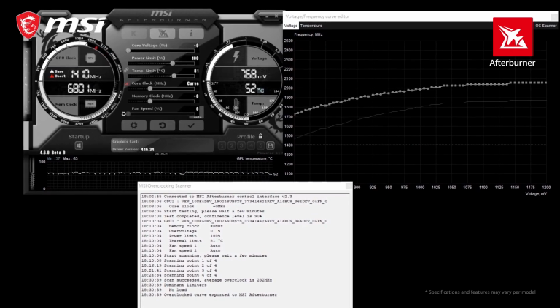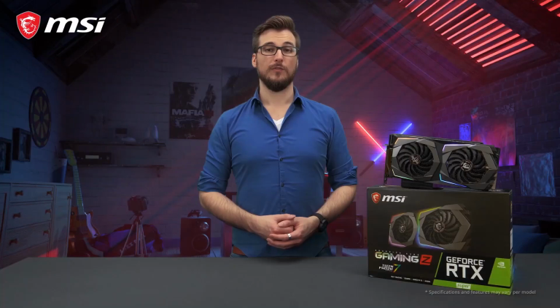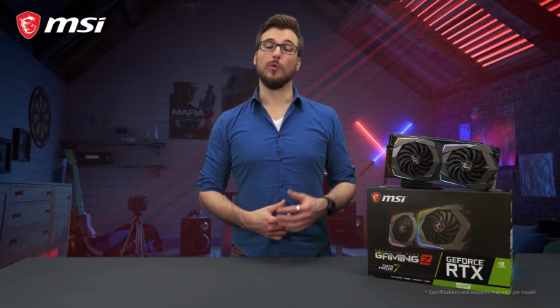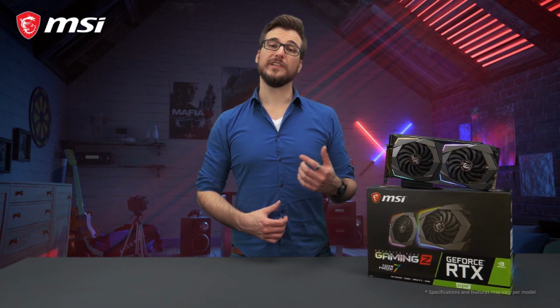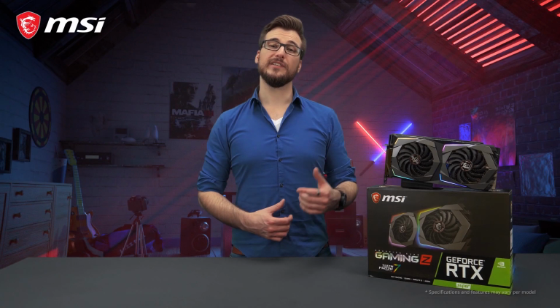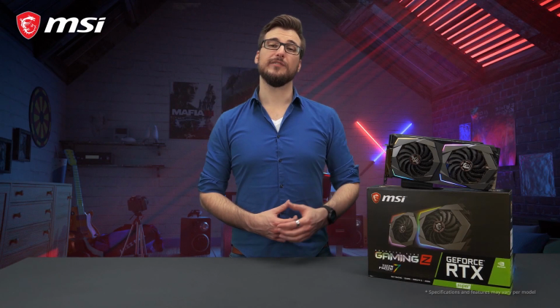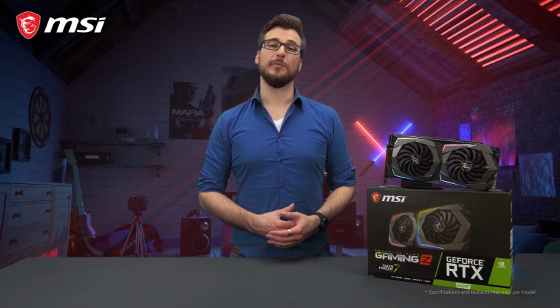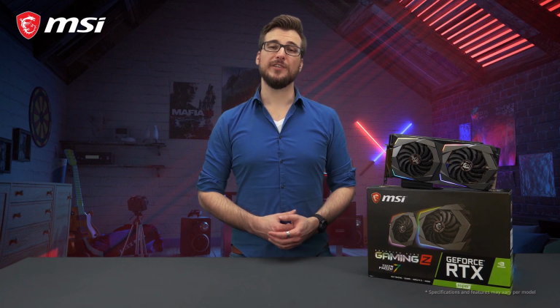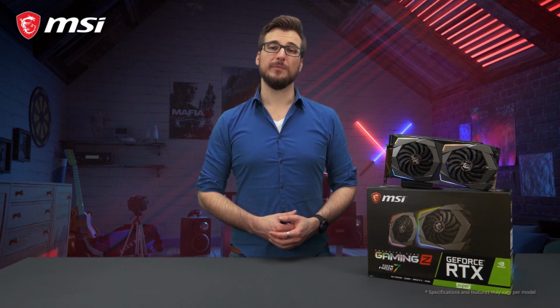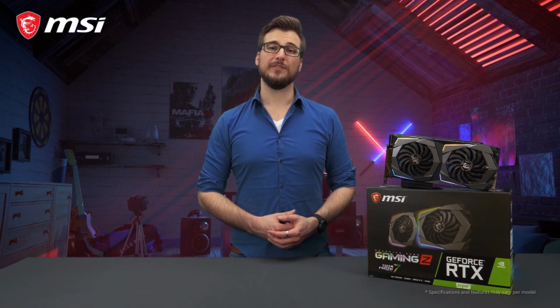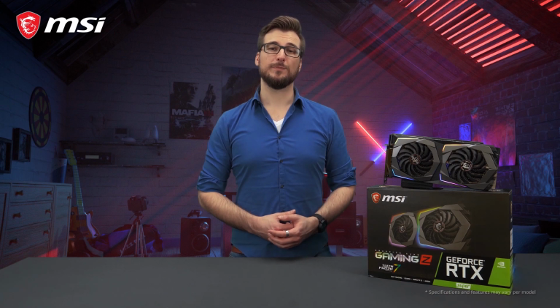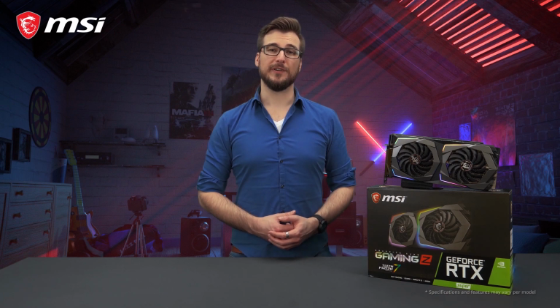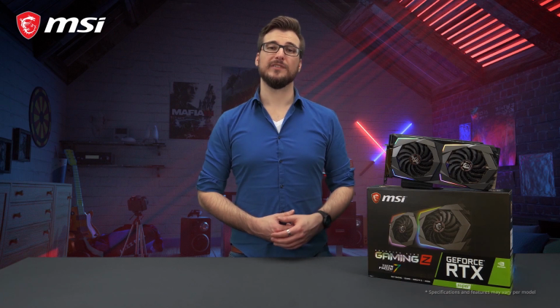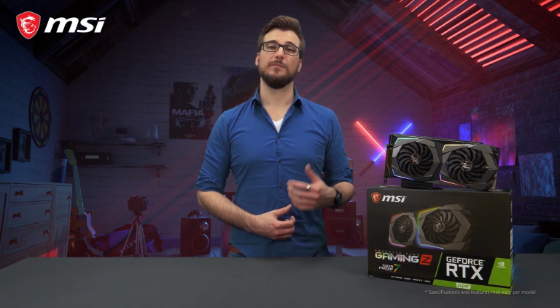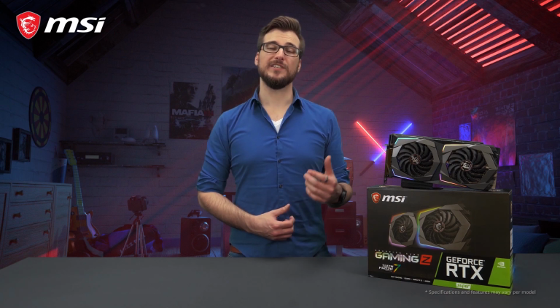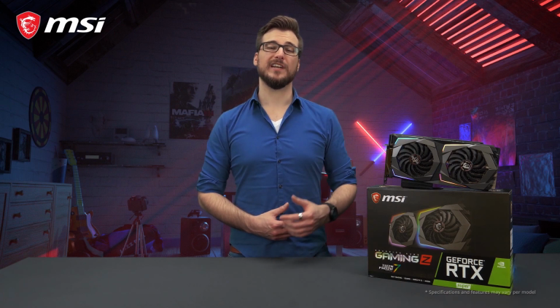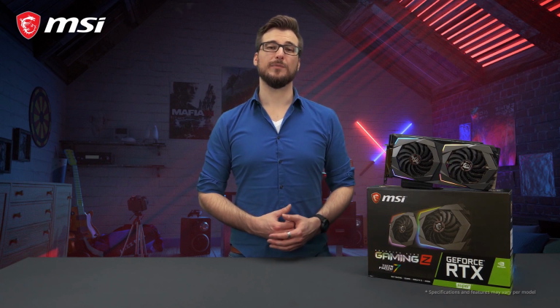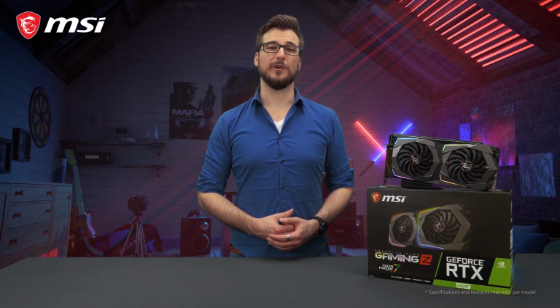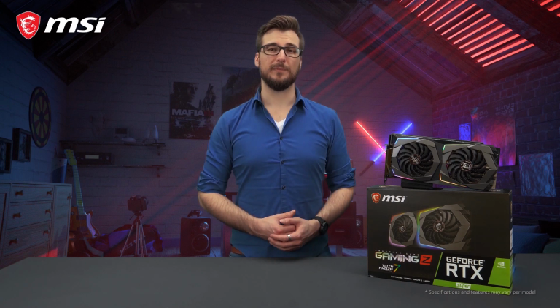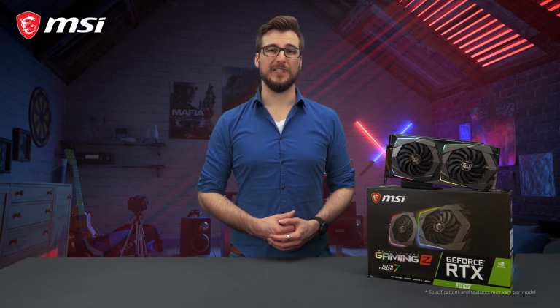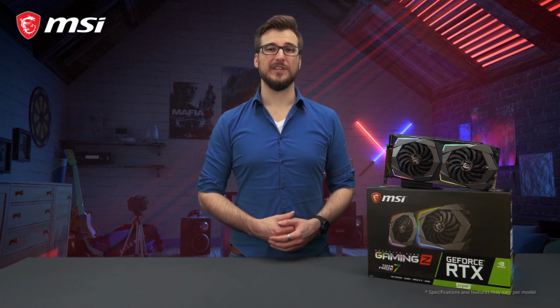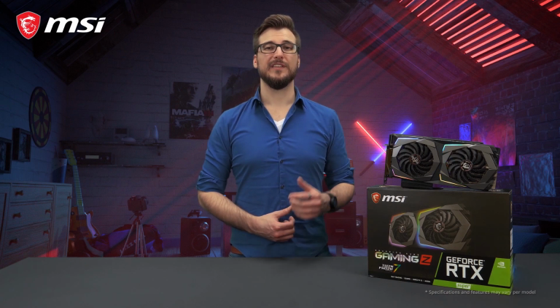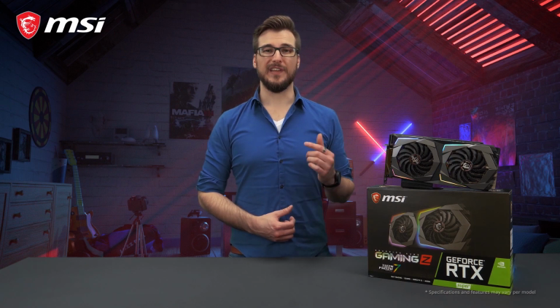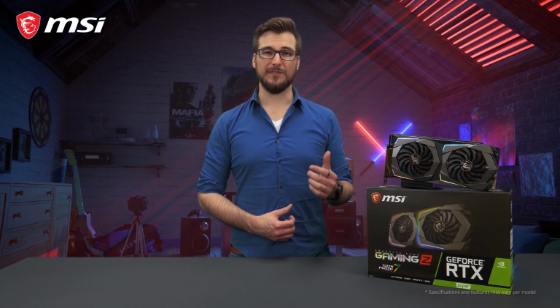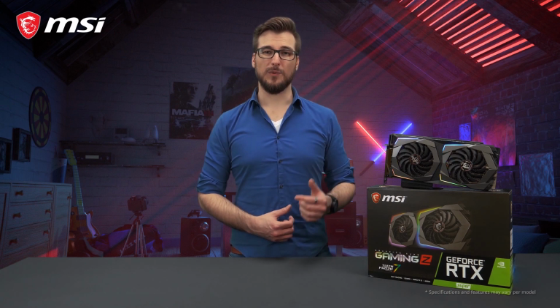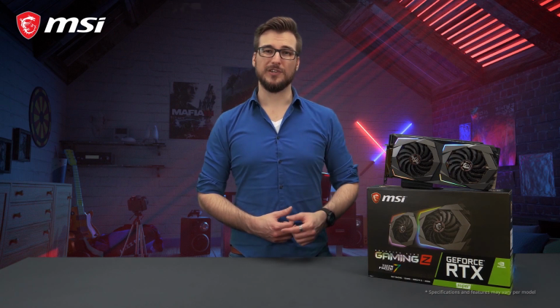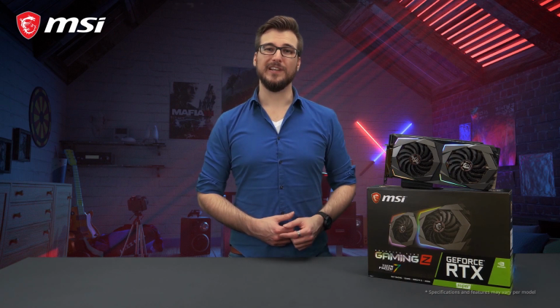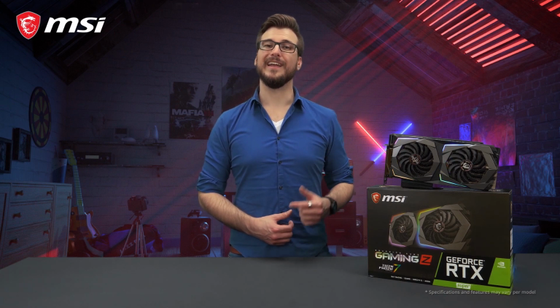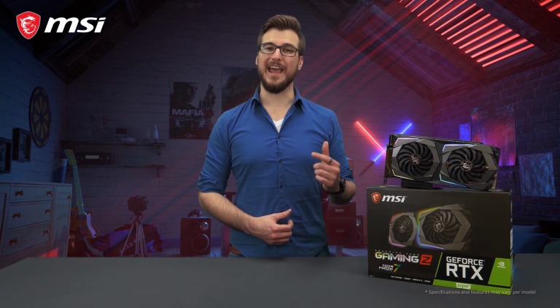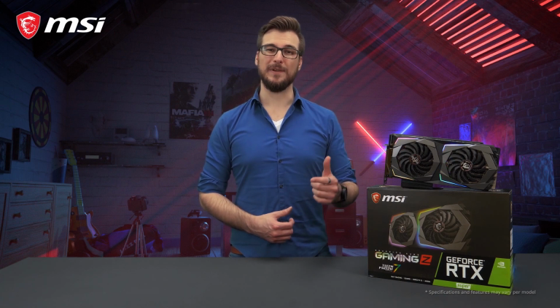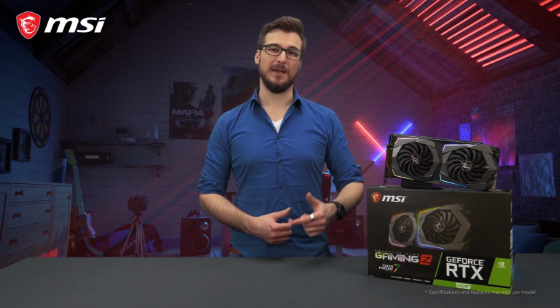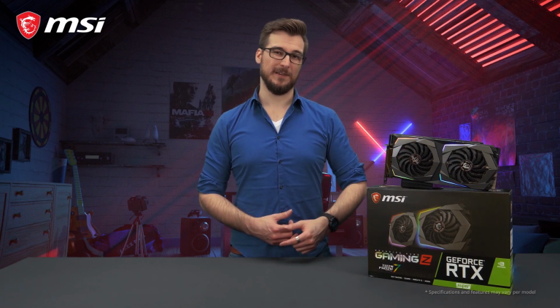For more detailed information about this product please check out the product page. Thank you for watching and happy gaming!